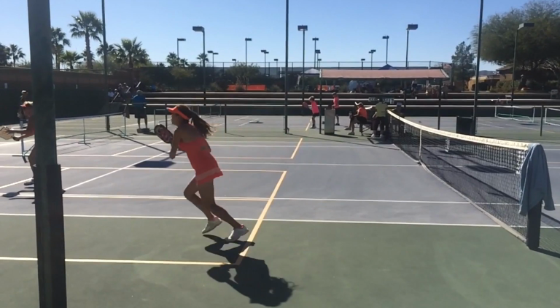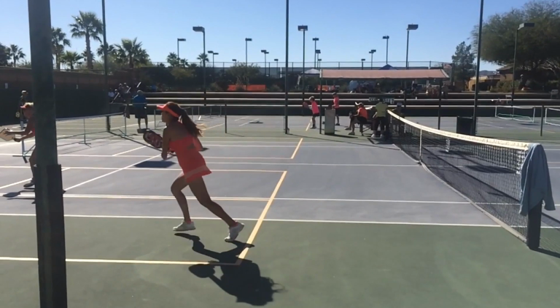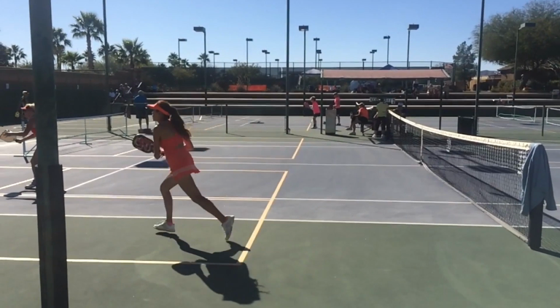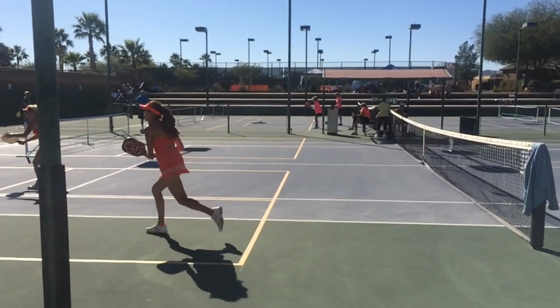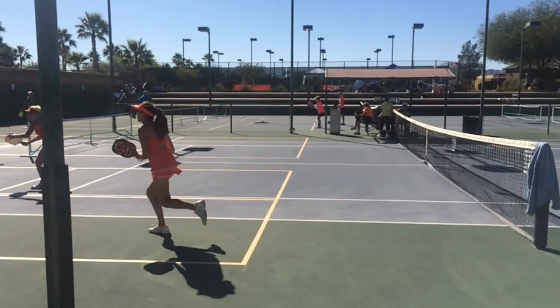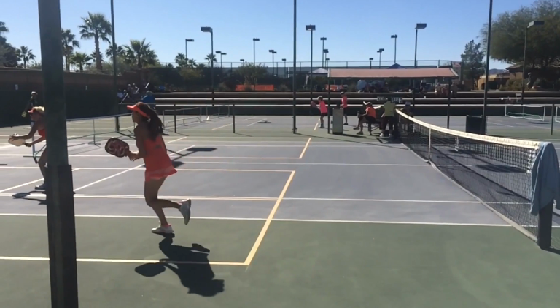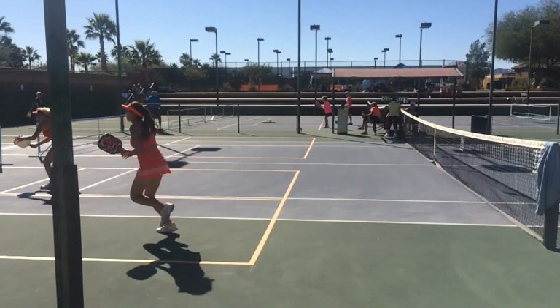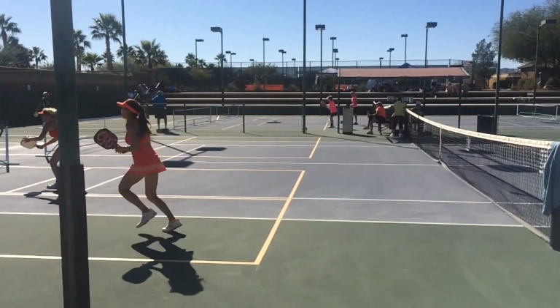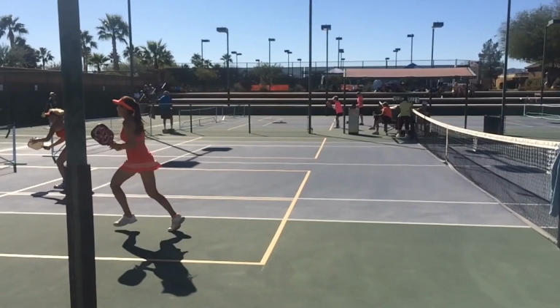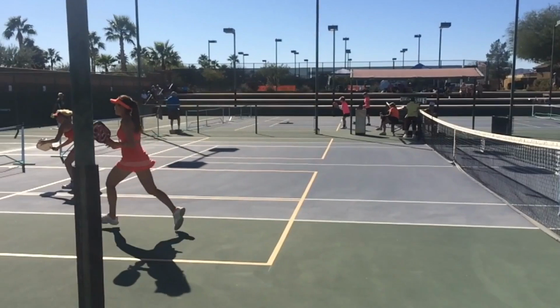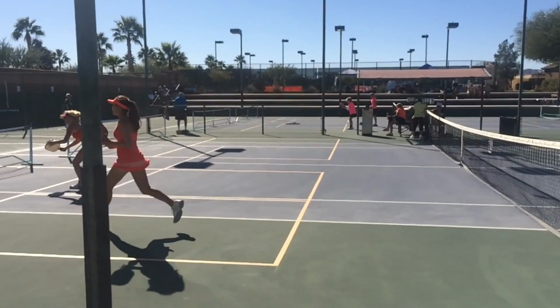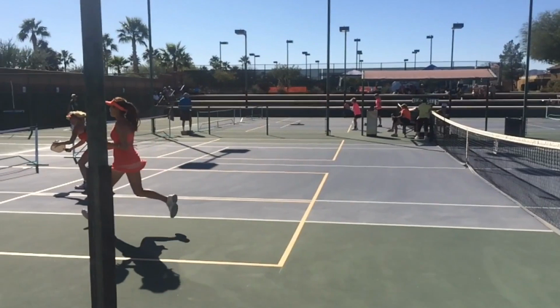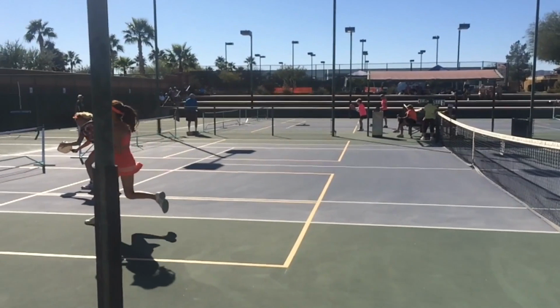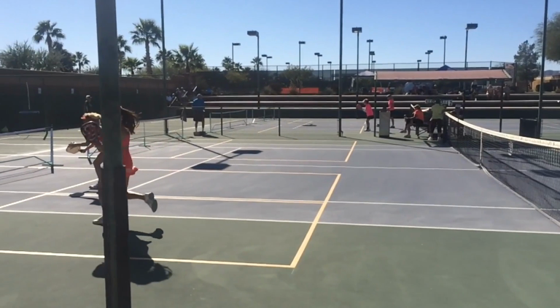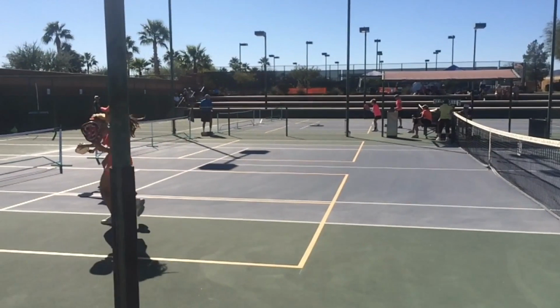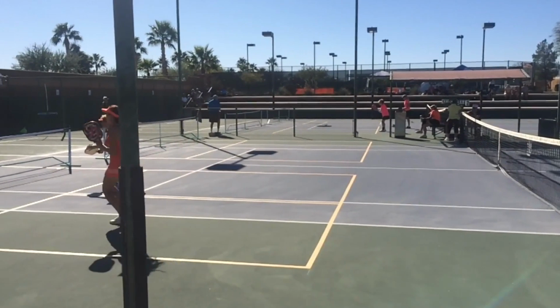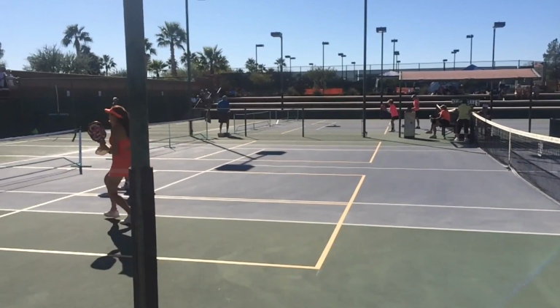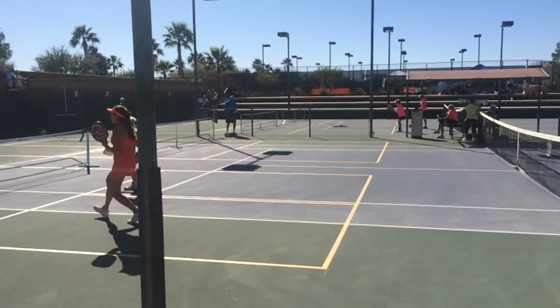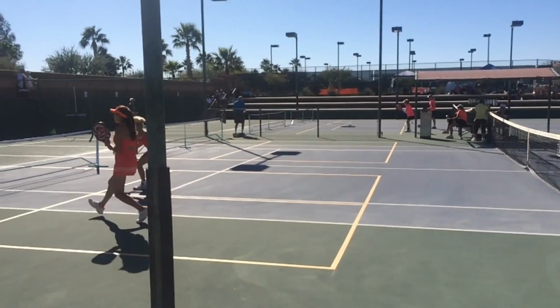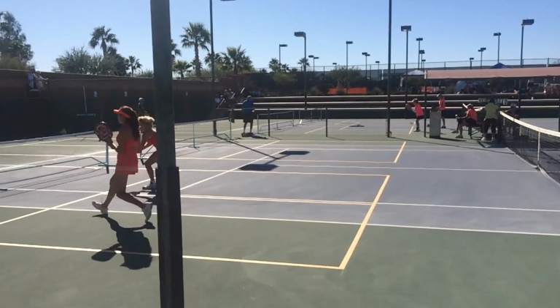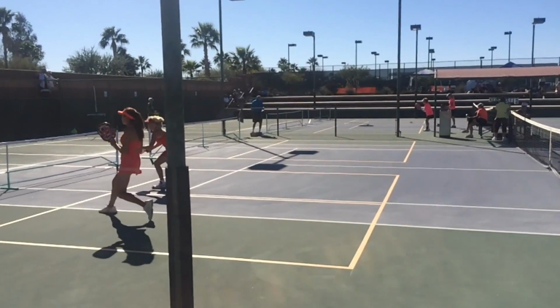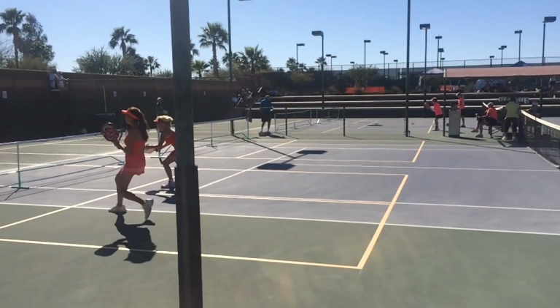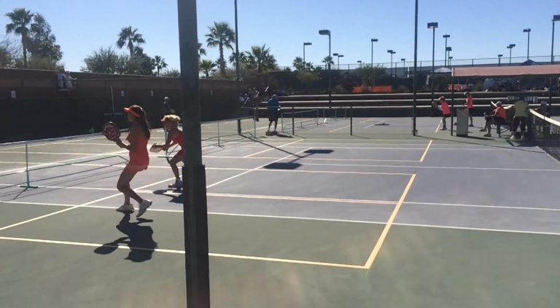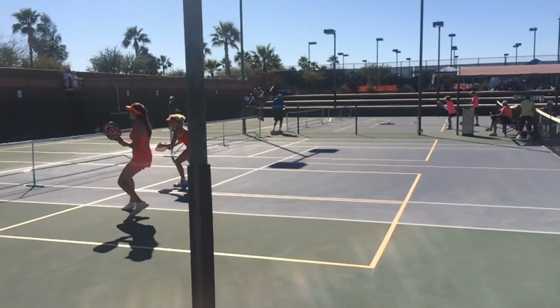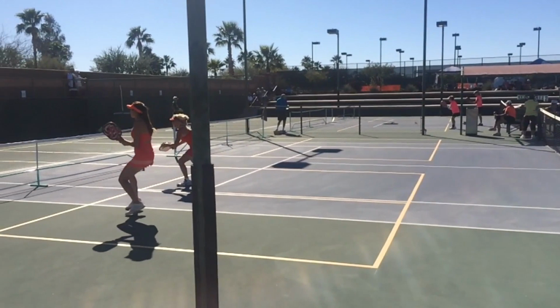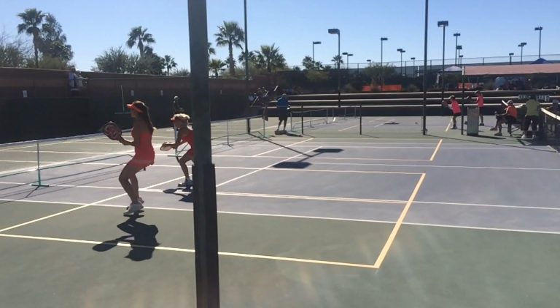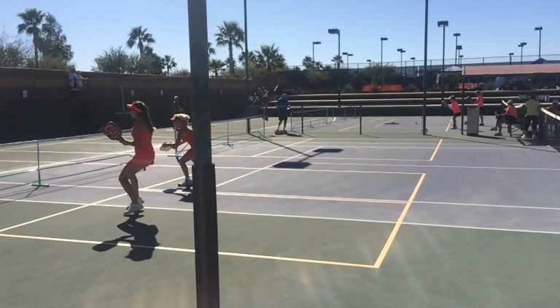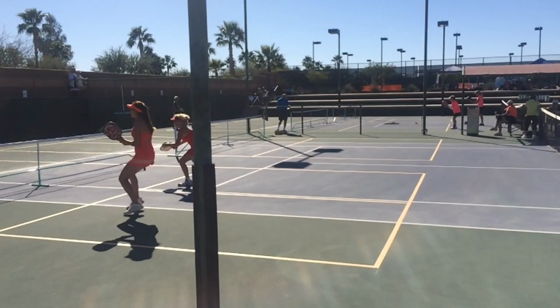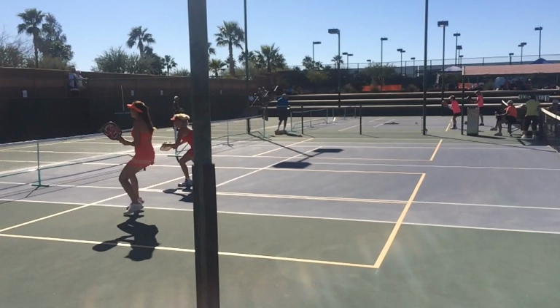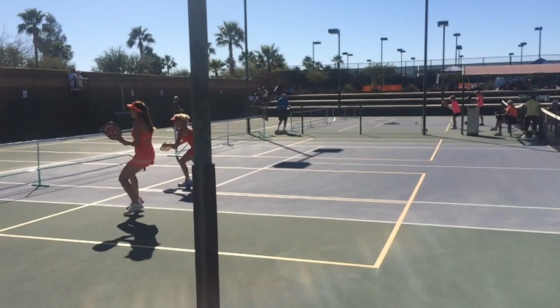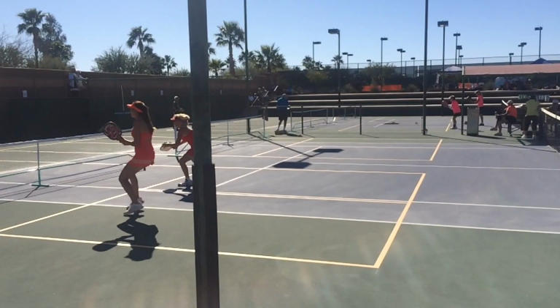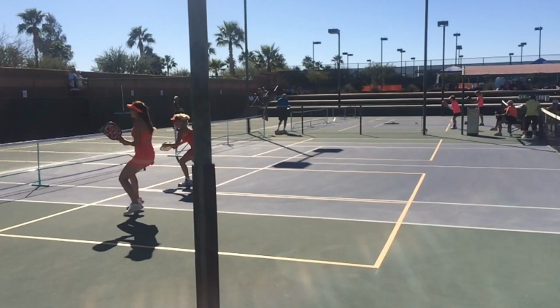Just before her opponent makes contact, she'll do a split step right here, which prepares her to play the volley.